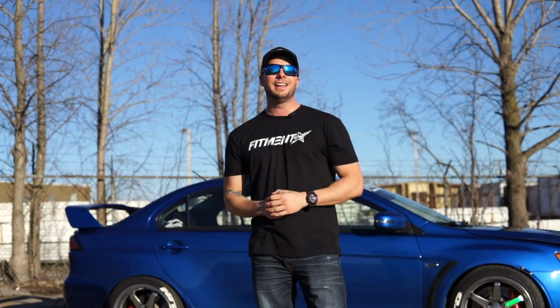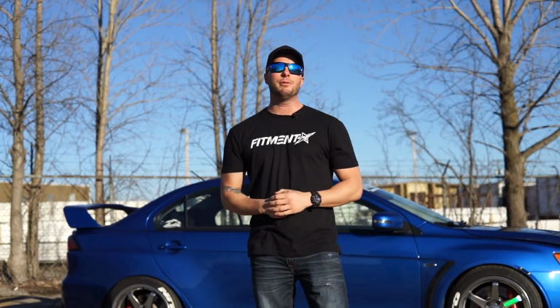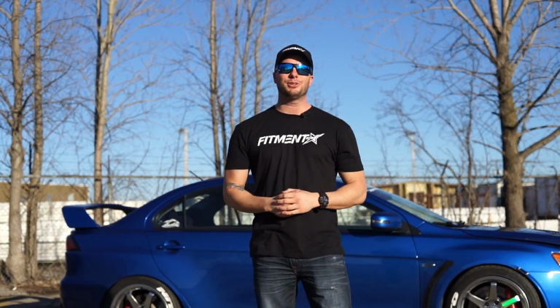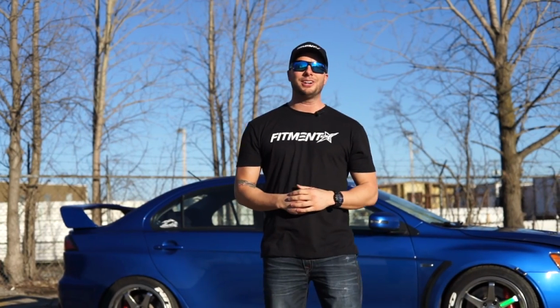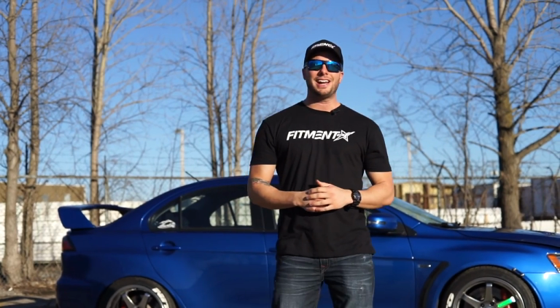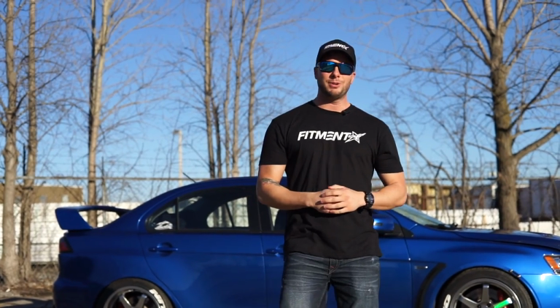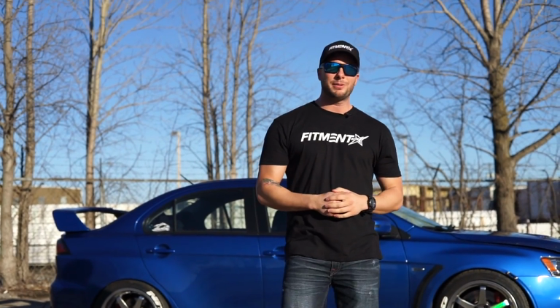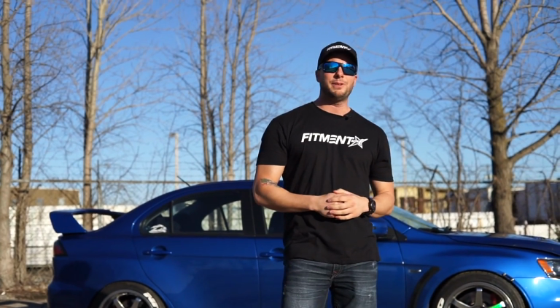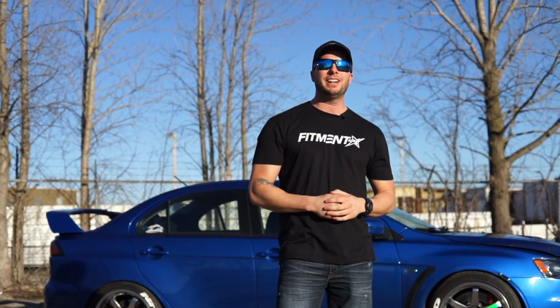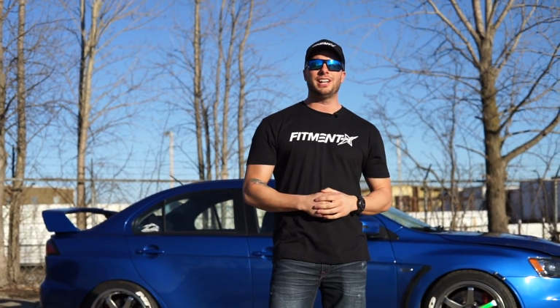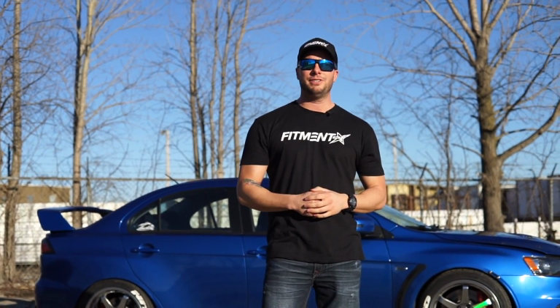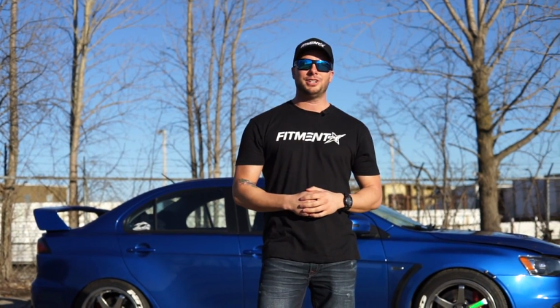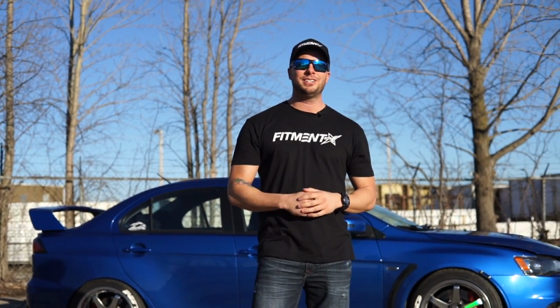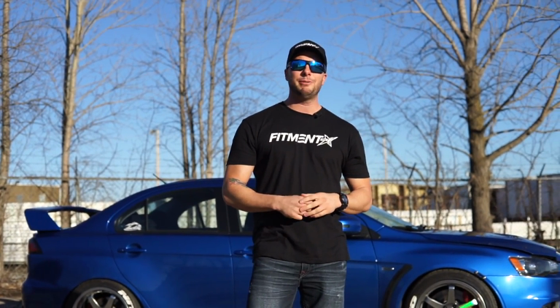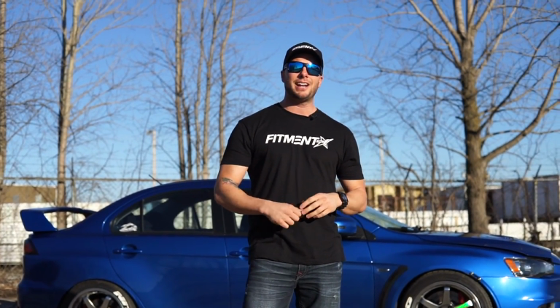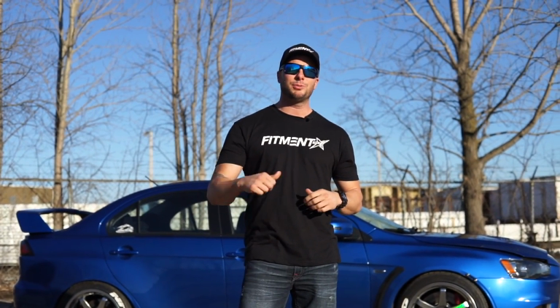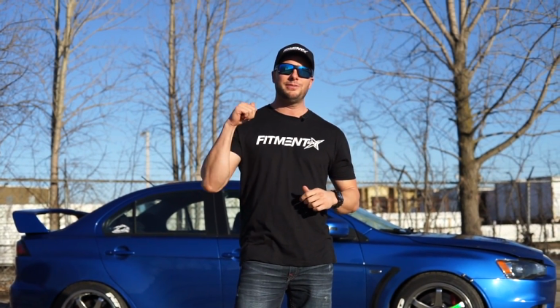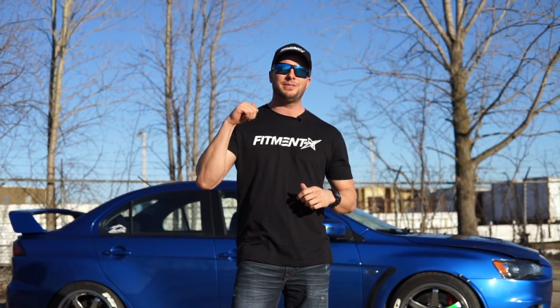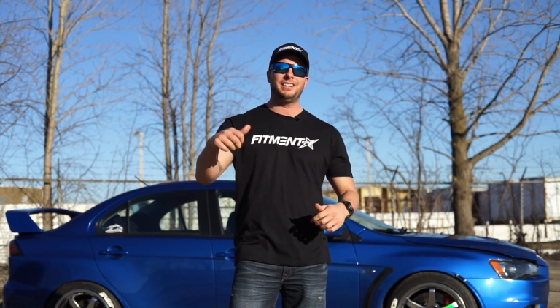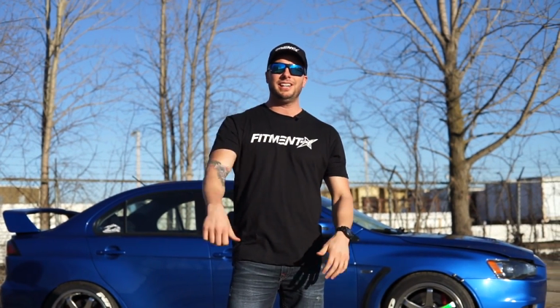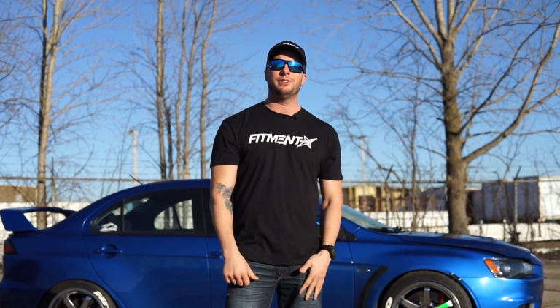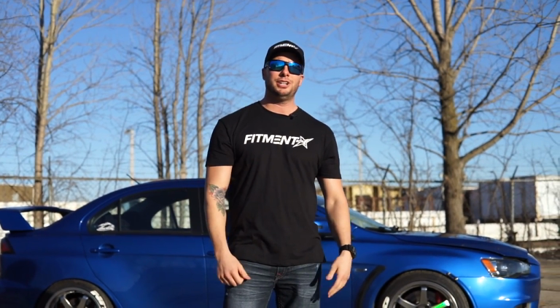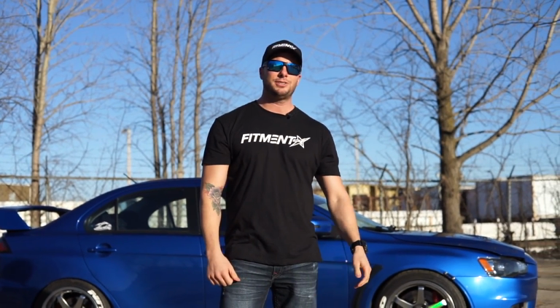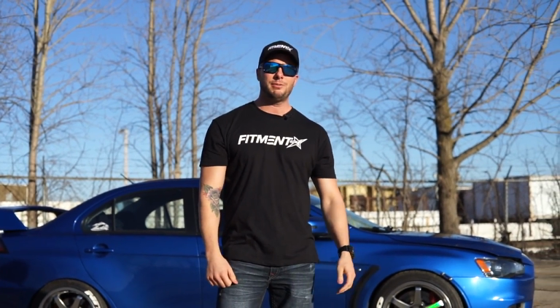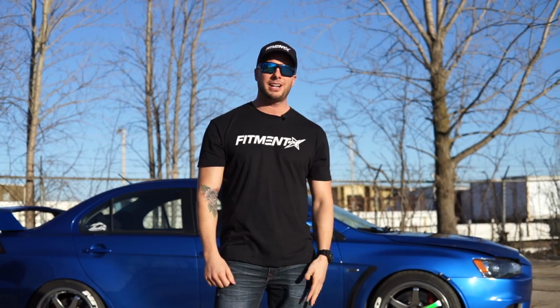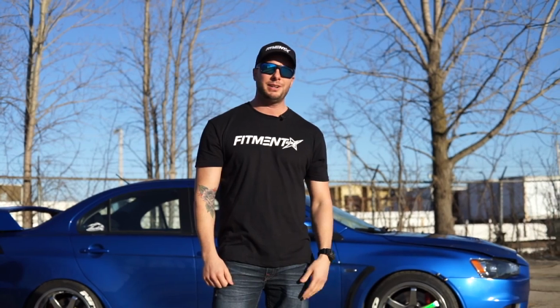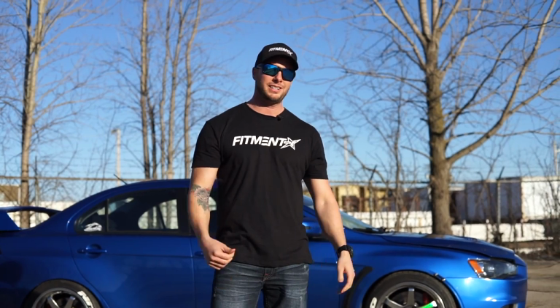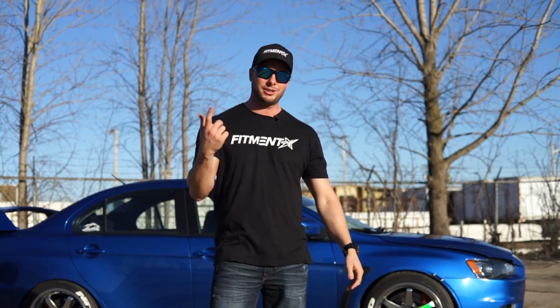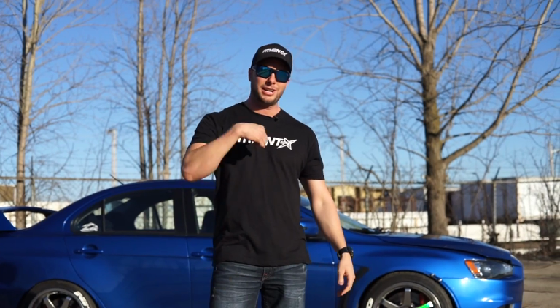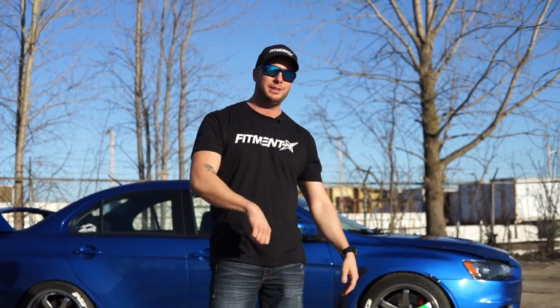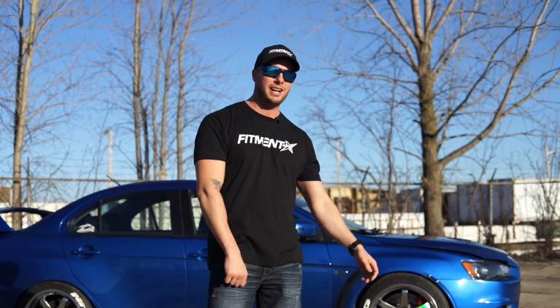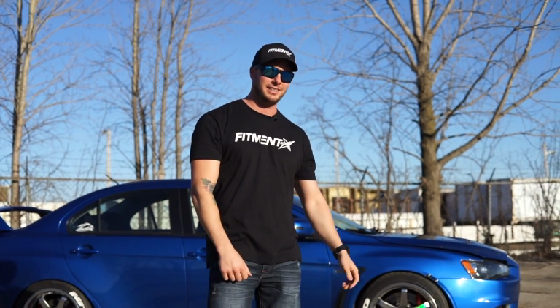Hey, what's going on guys? Welcome to Fitment Inc. Television. Today we've got a 2015 Evo GSR behind me. Let's go take a peek at it.